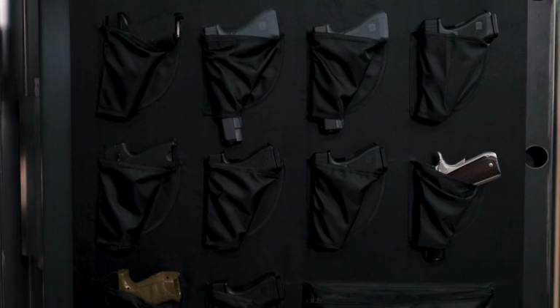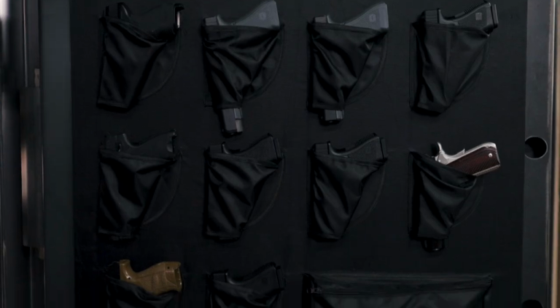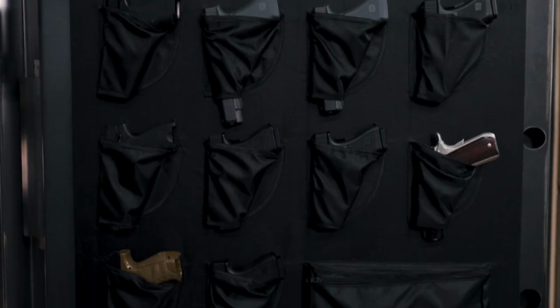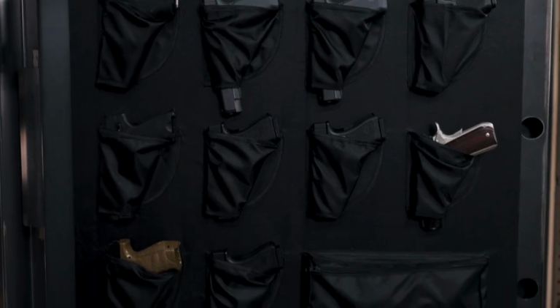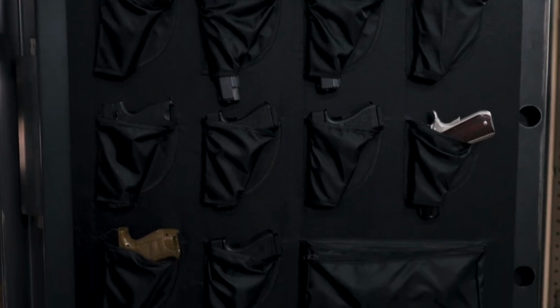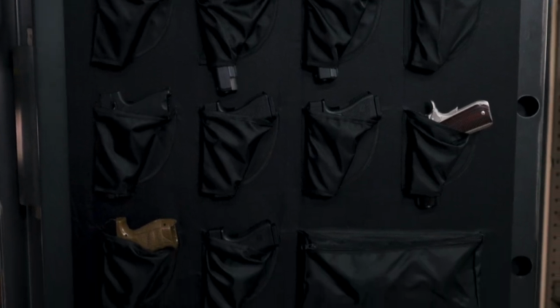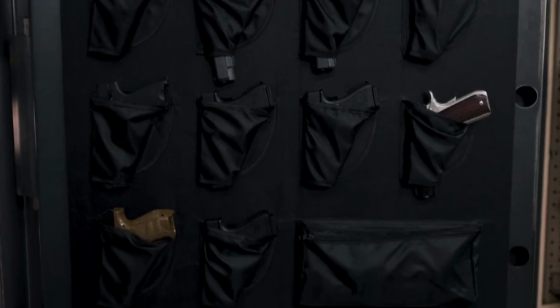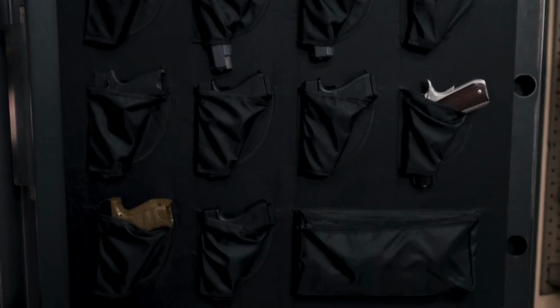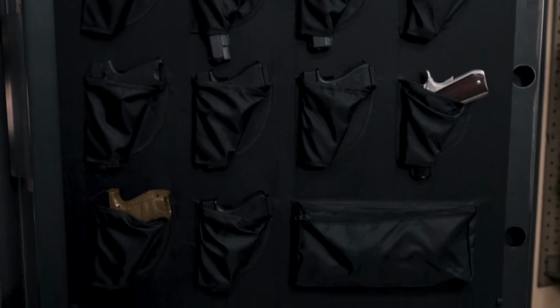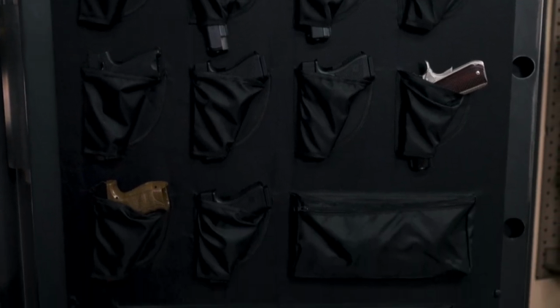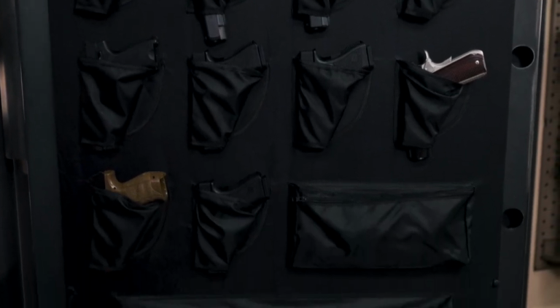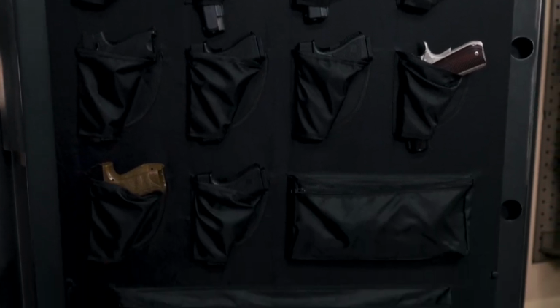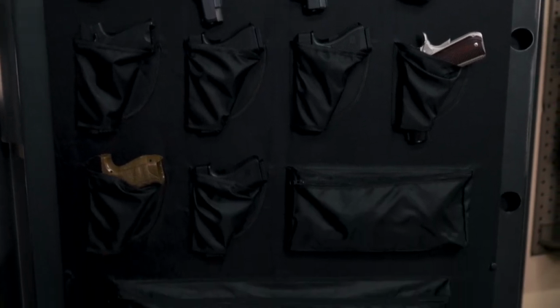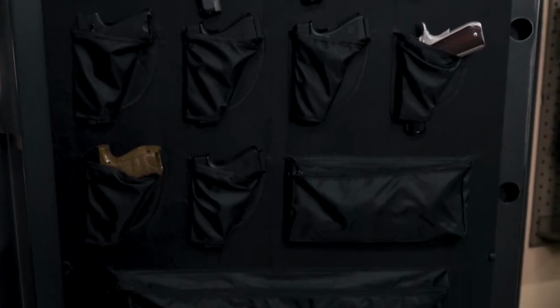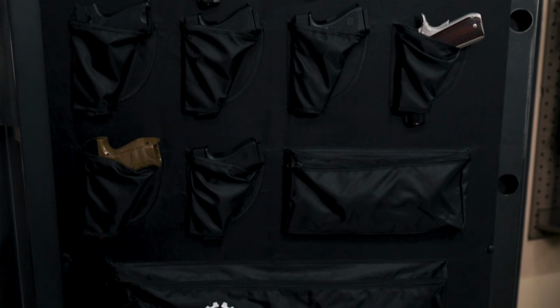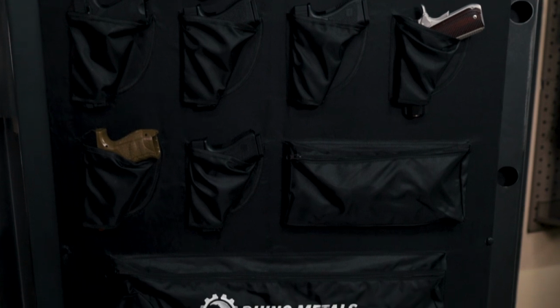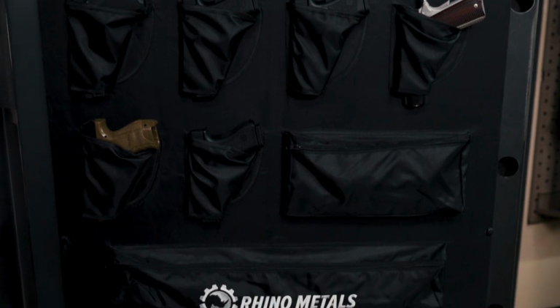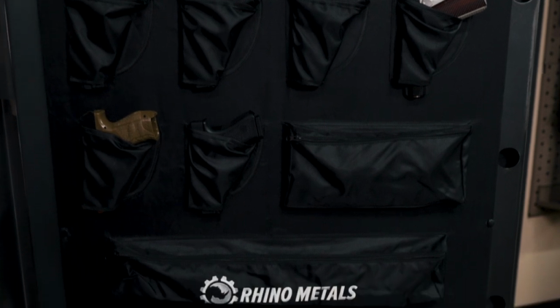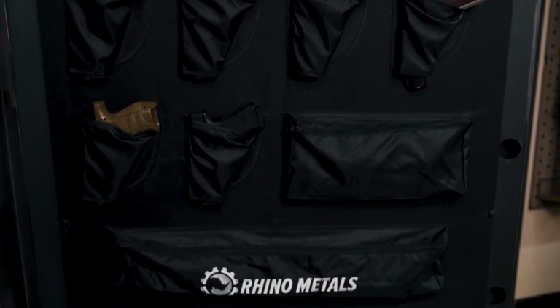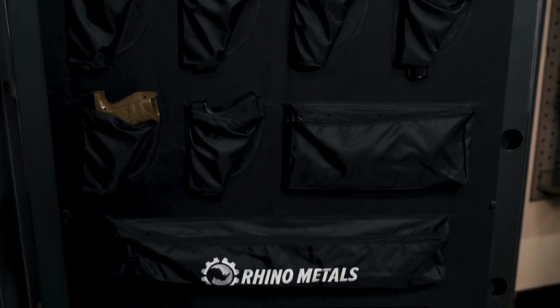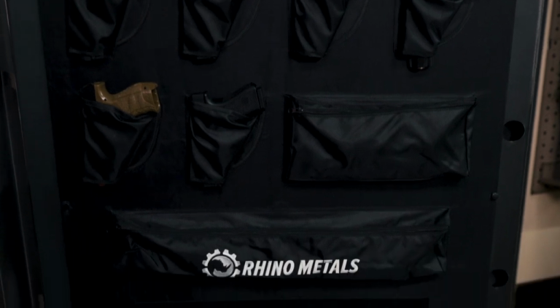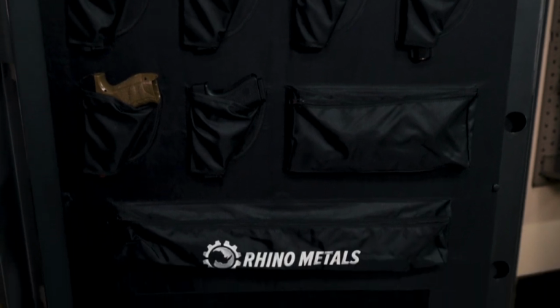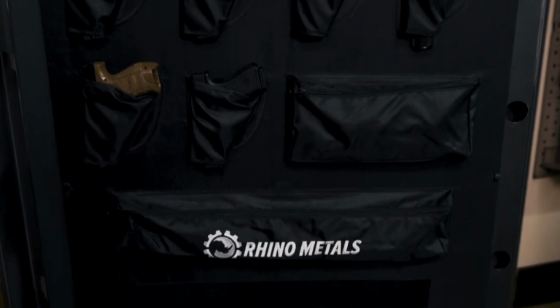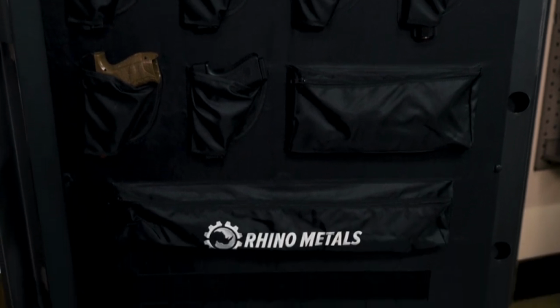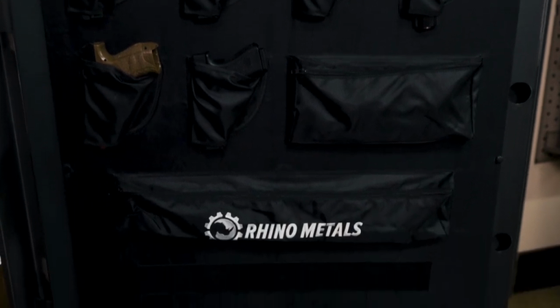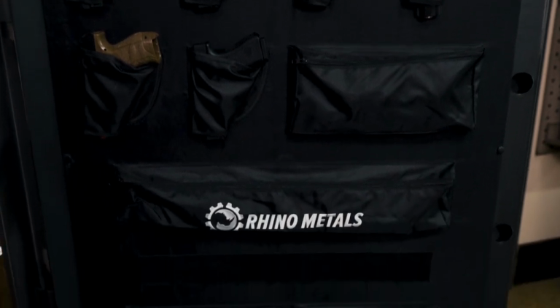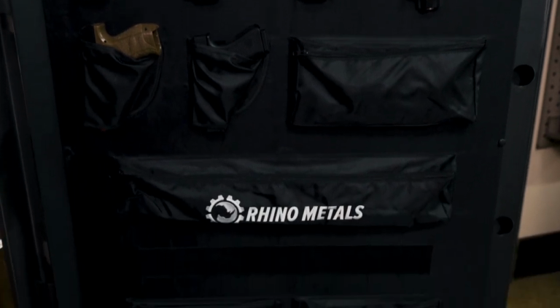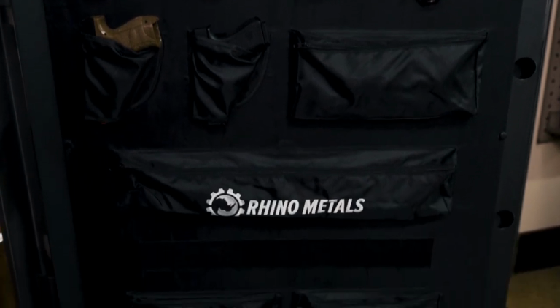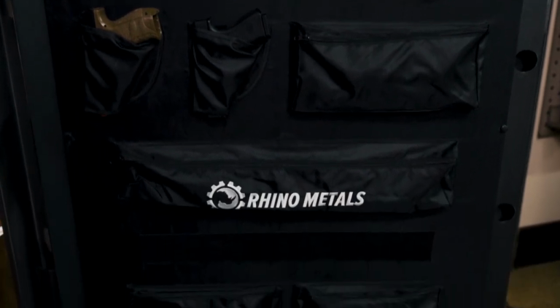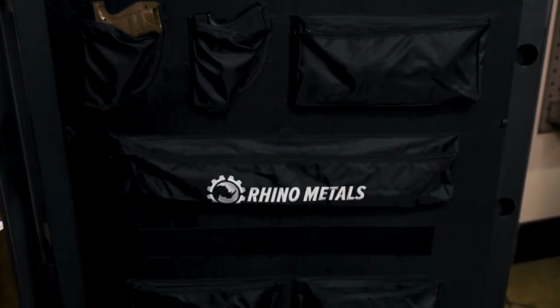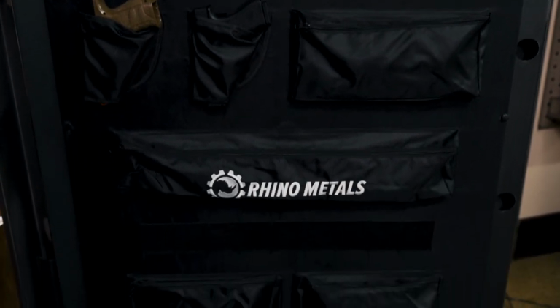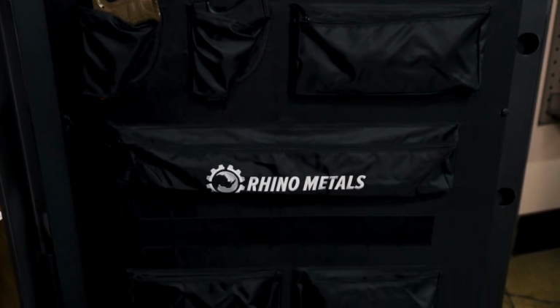An accessory door panel is standard on the RSX series, featuring pistol holsters and miscellaneous storage pockets.